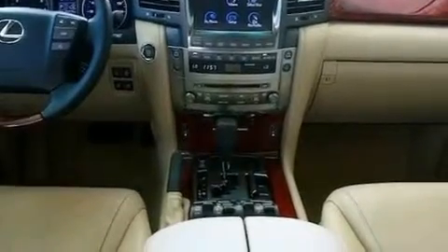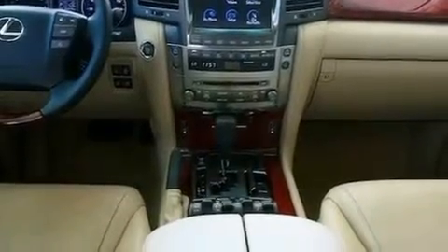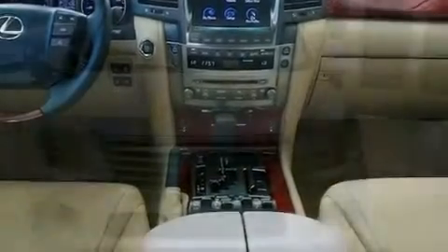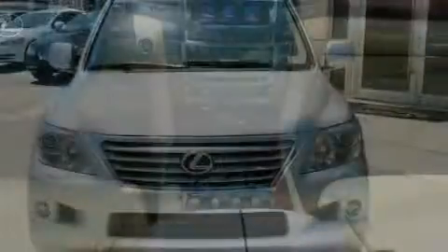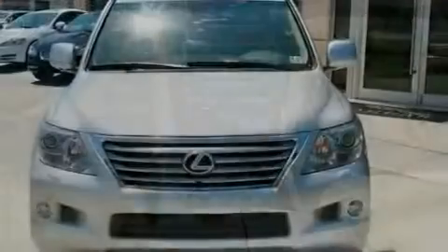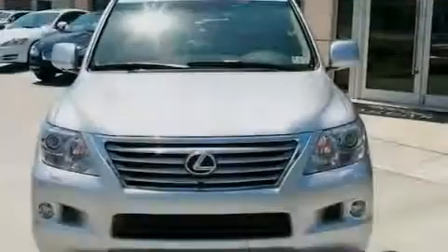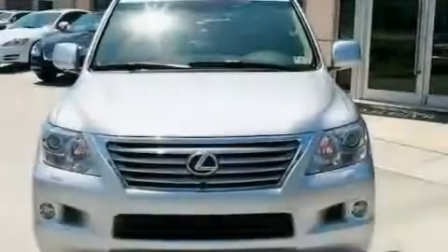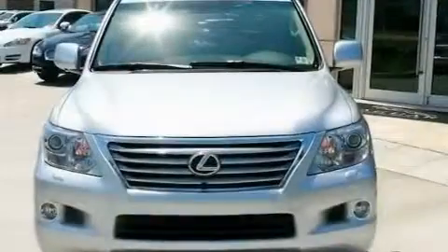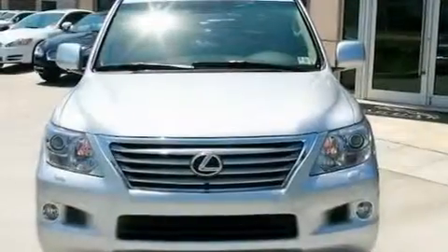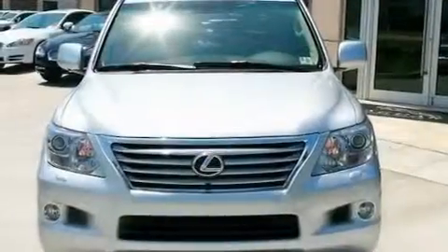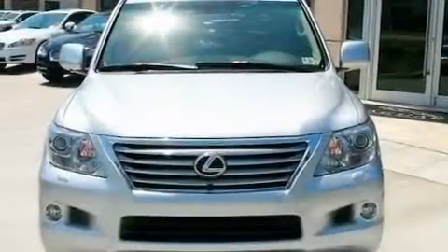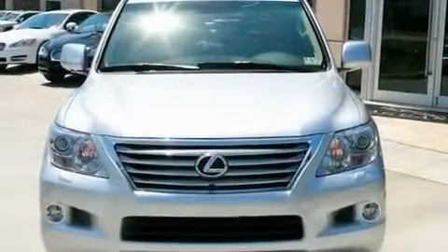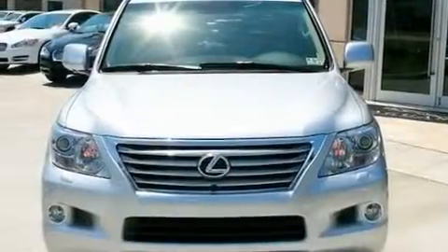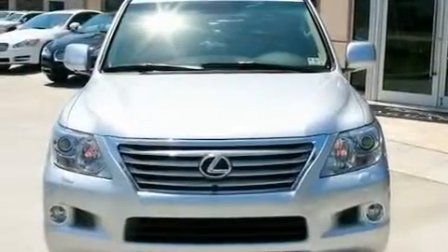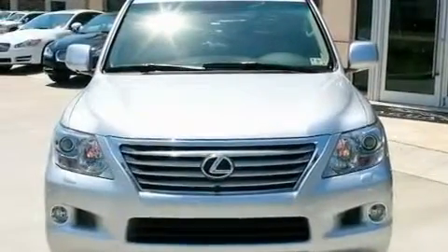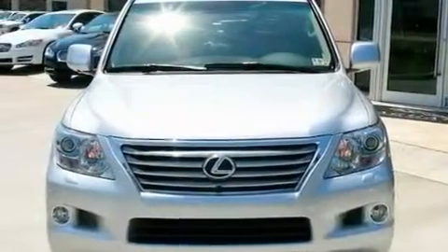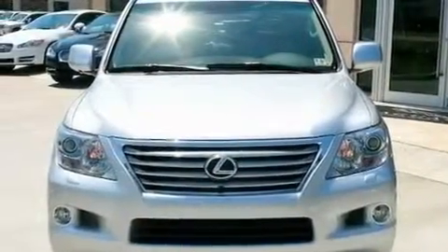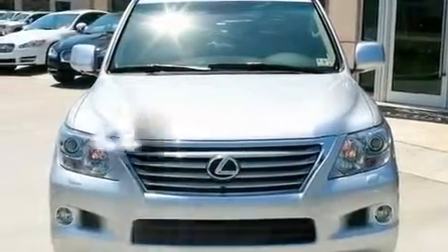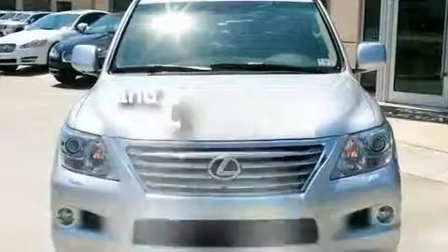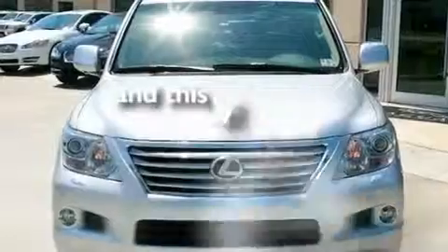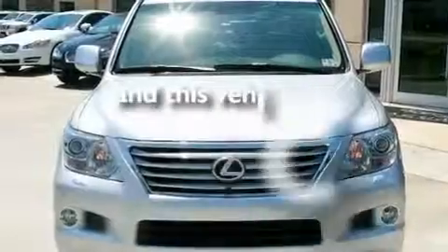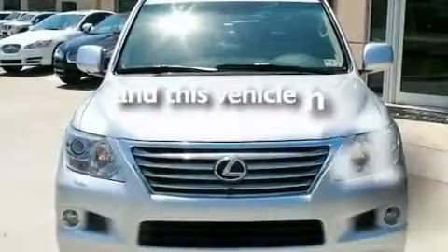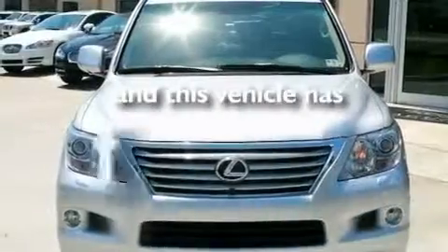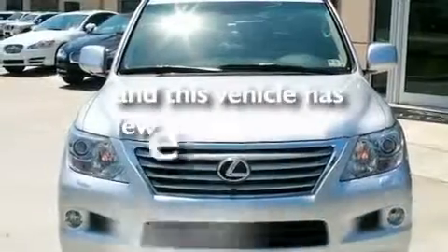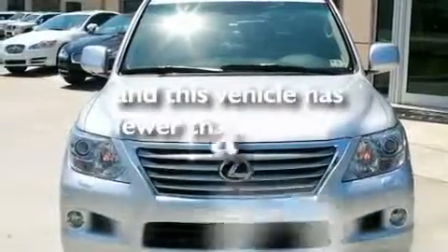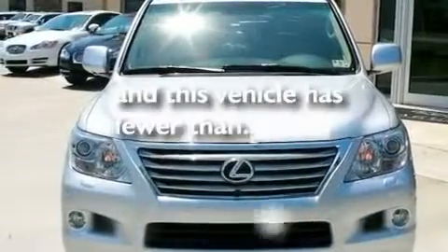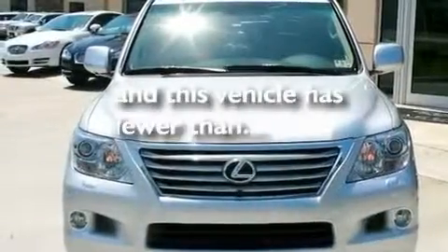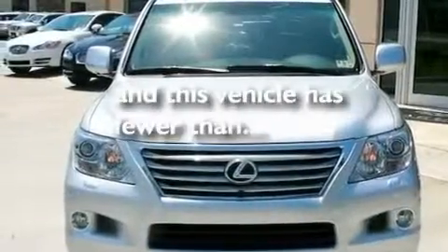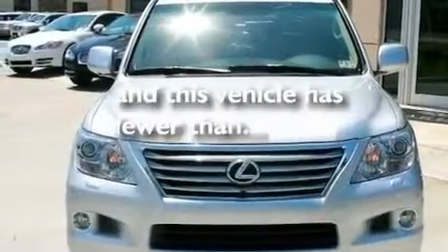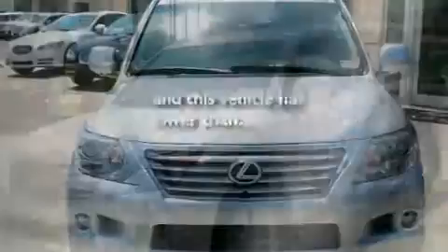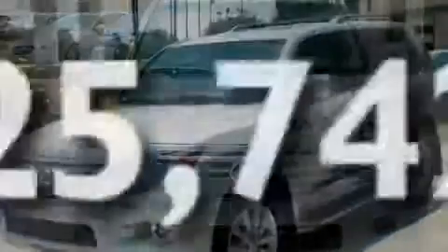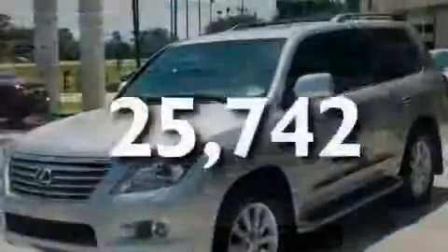It also has a traction control system, heated front seats, and this vehicle has fewer than 26,000 miles on the odometer.